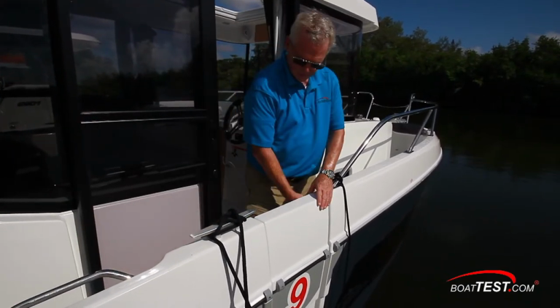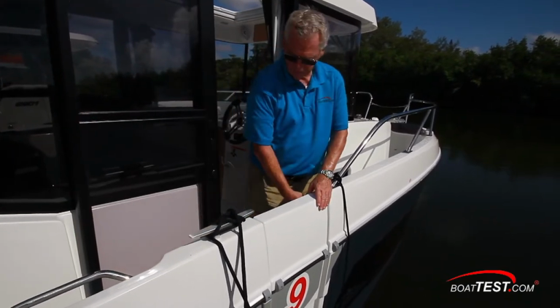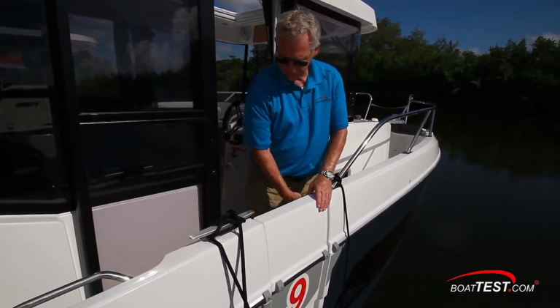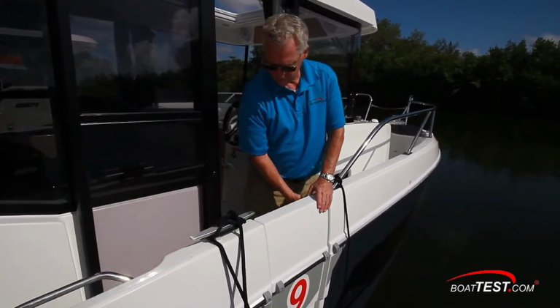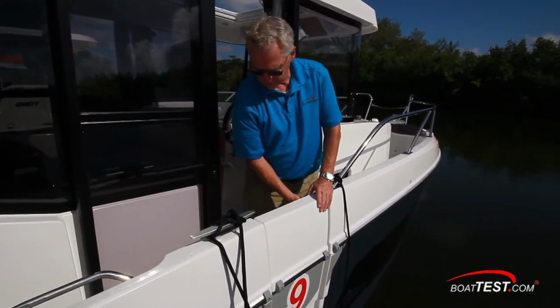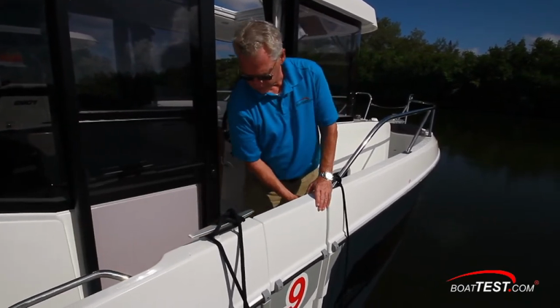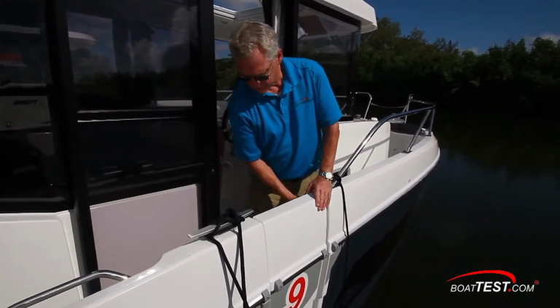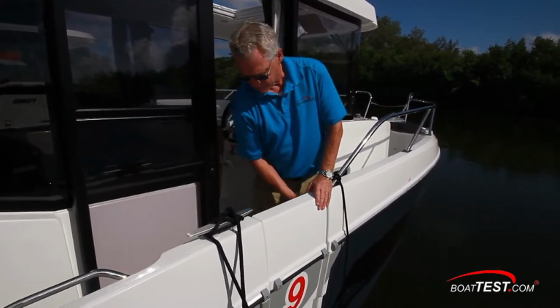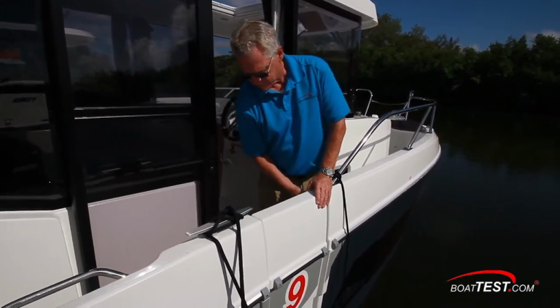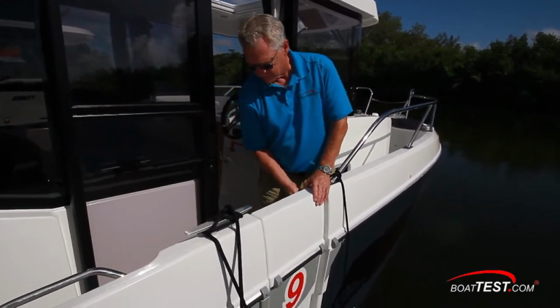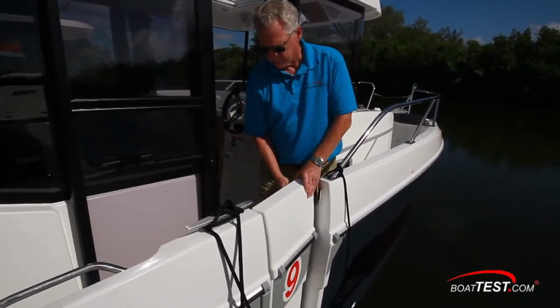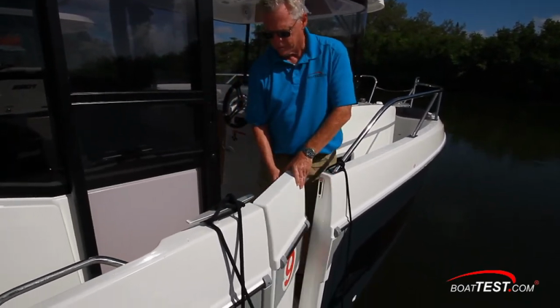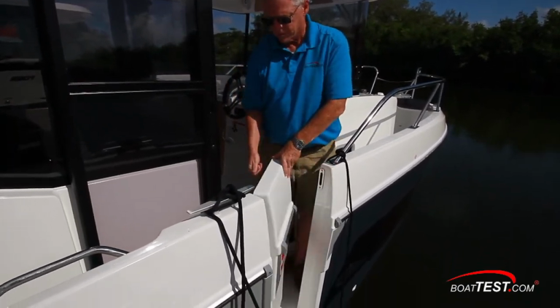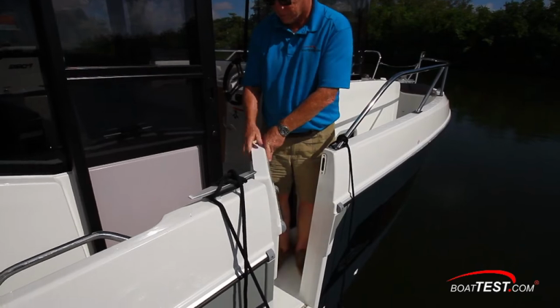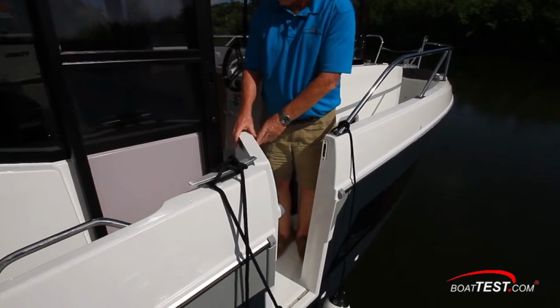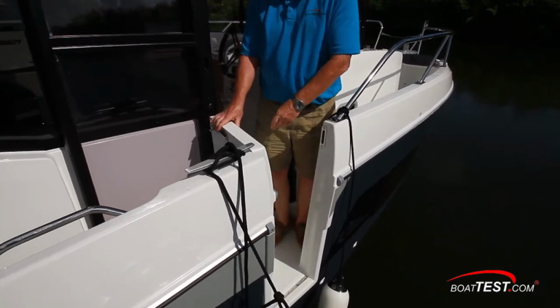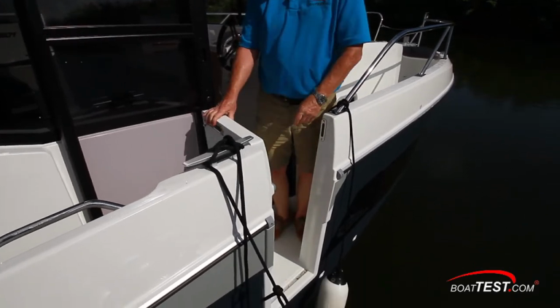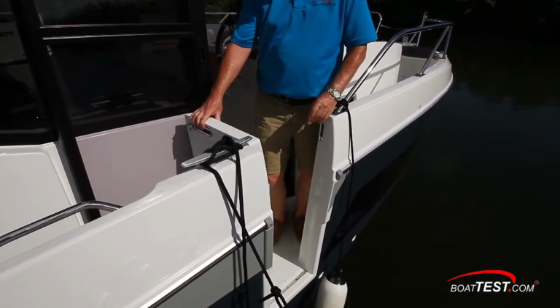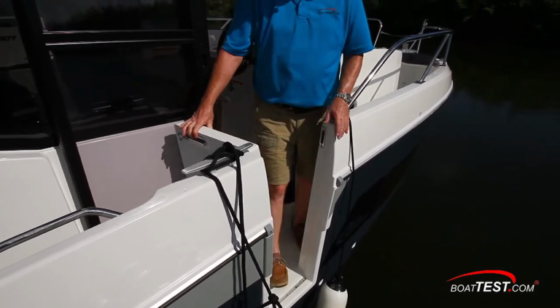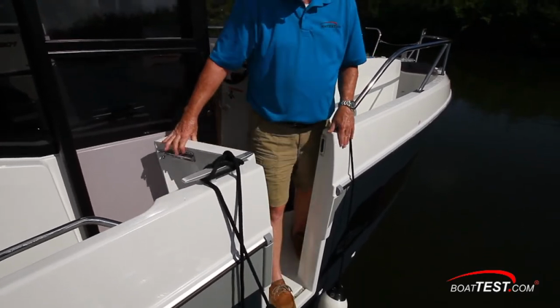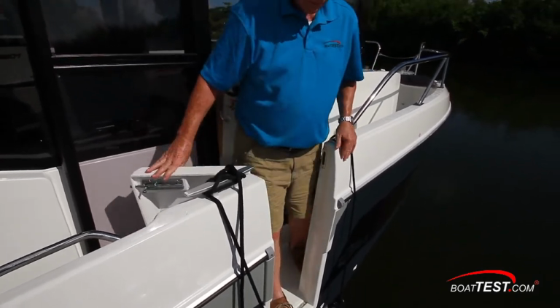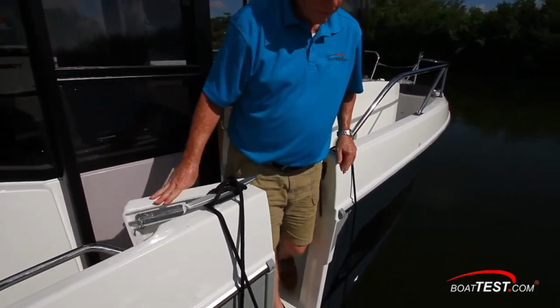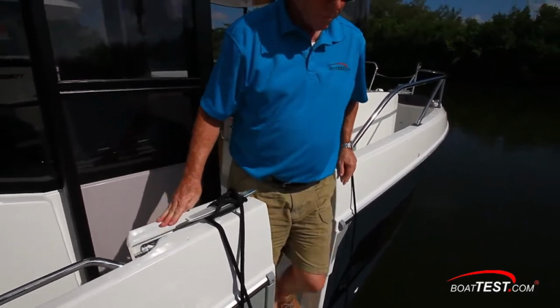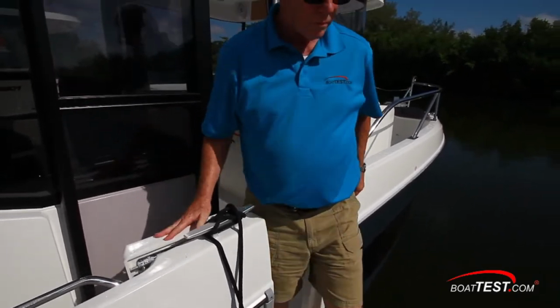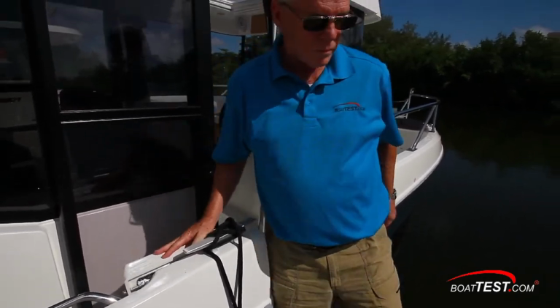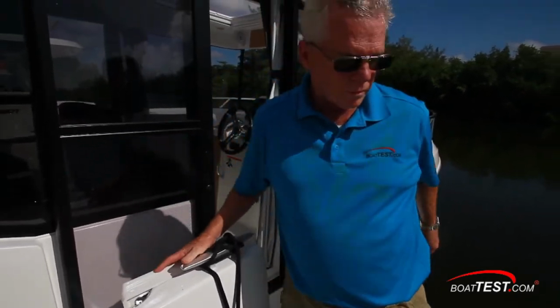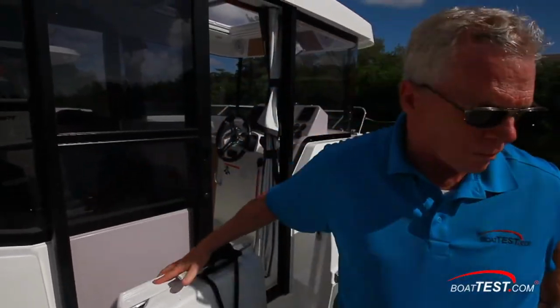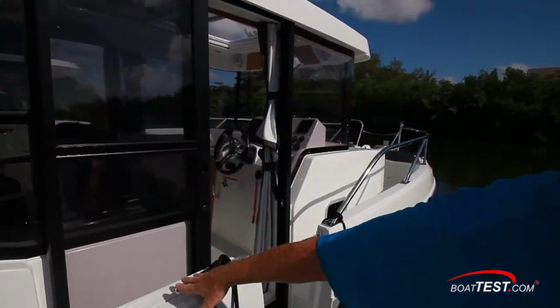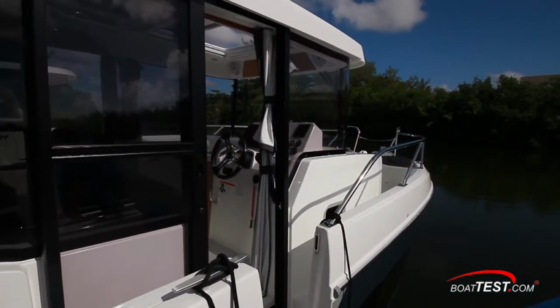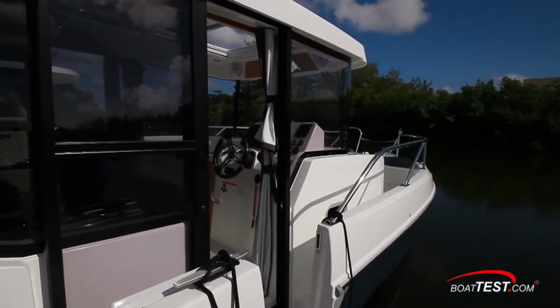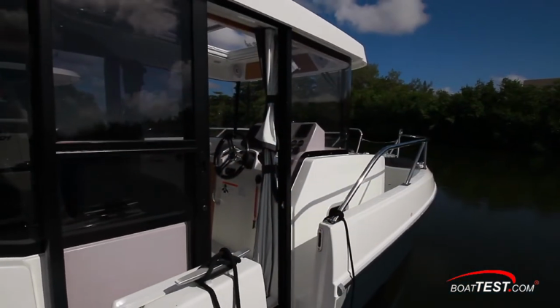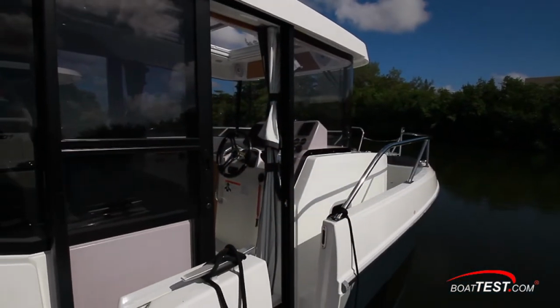It swings inward, so be careful of fingers. The bumper that was supposed to keep the door from banging into the gunwale on our test boat was ineffective.